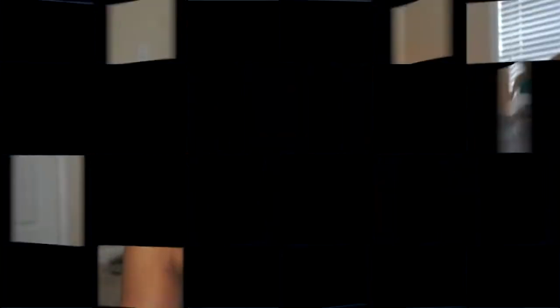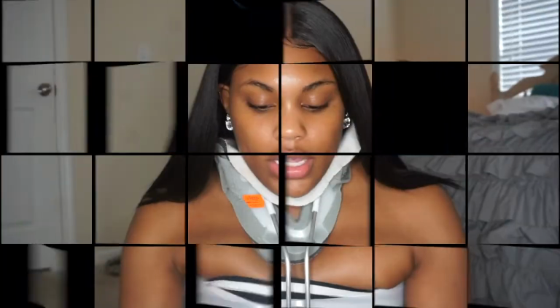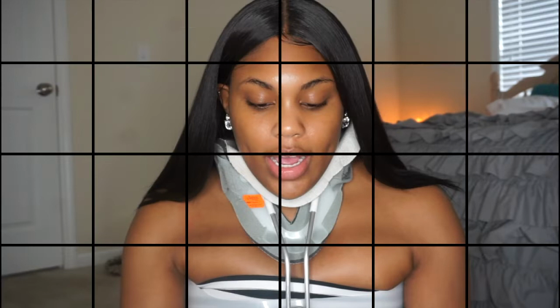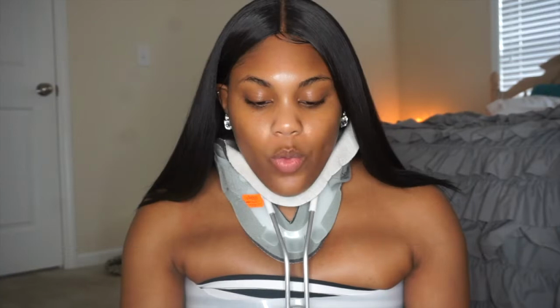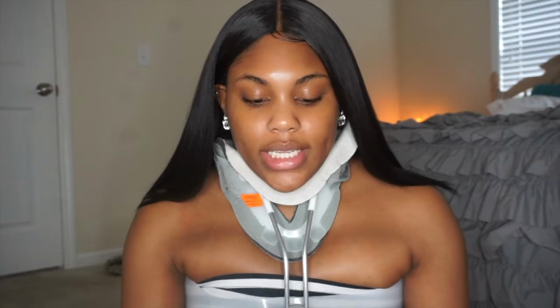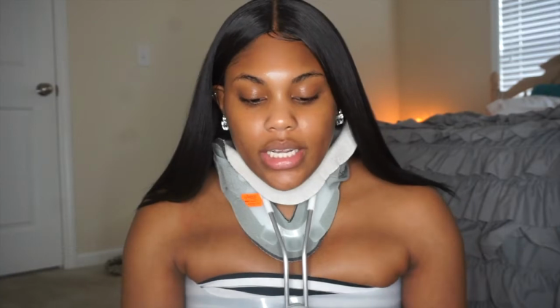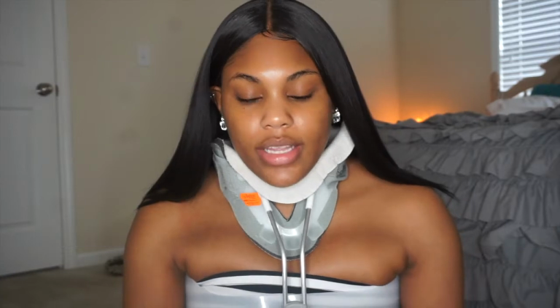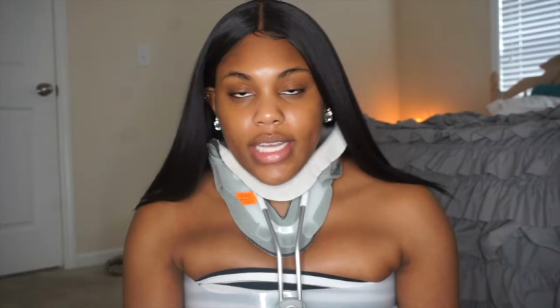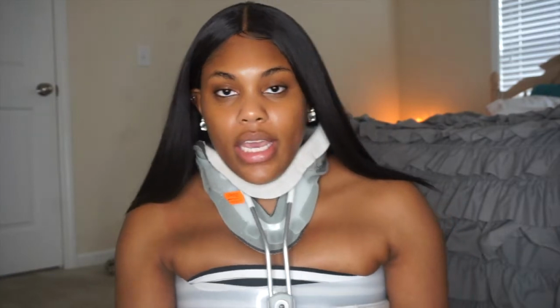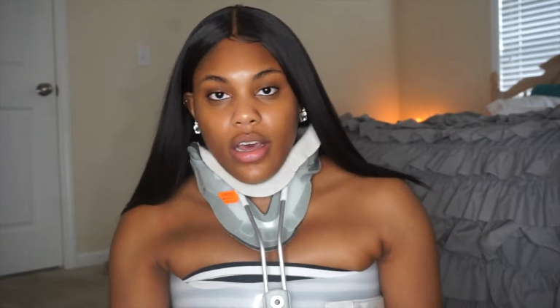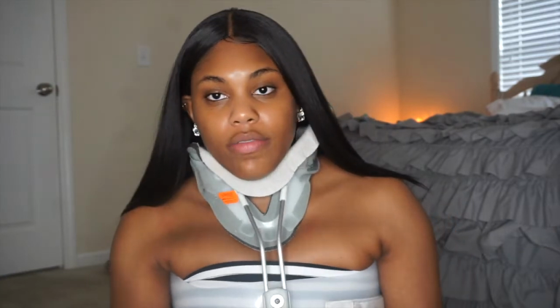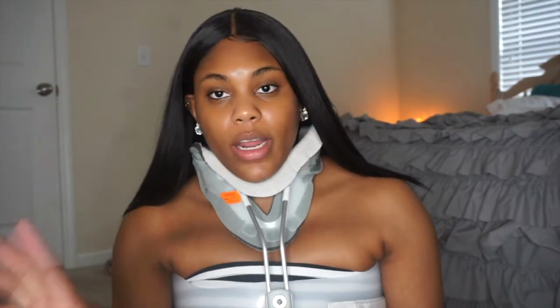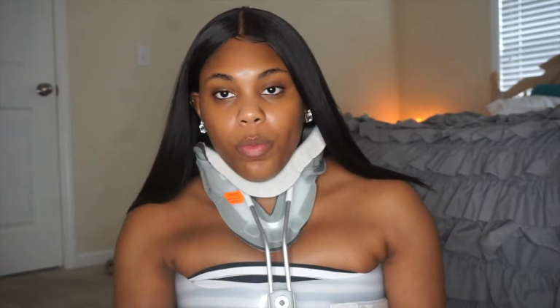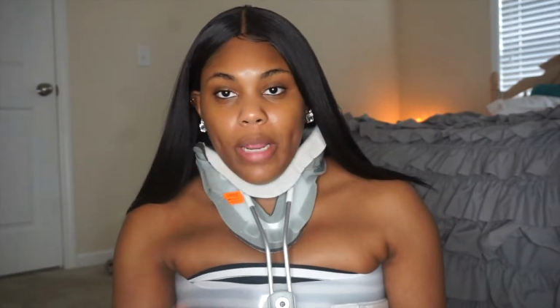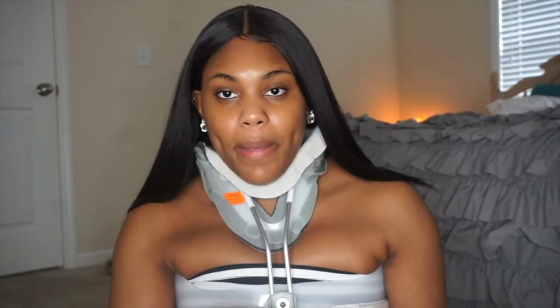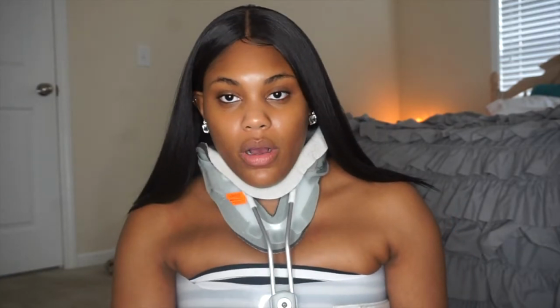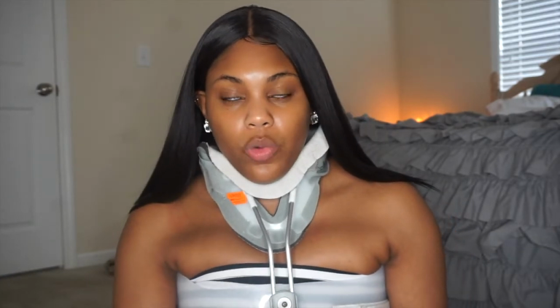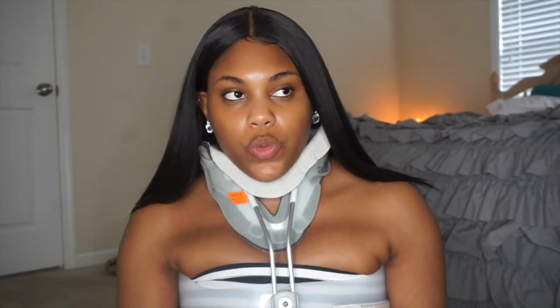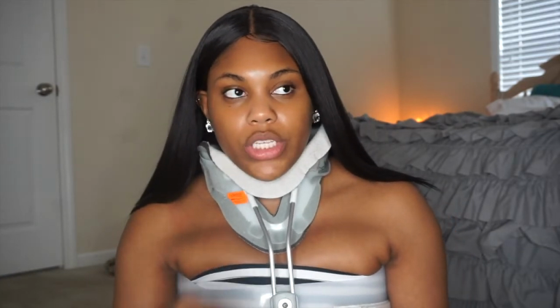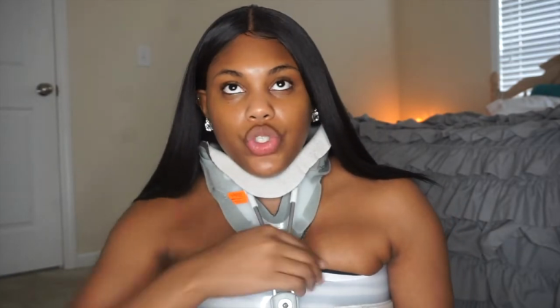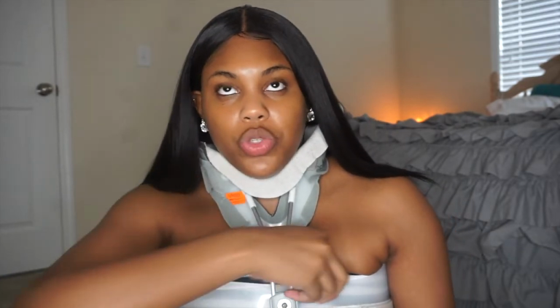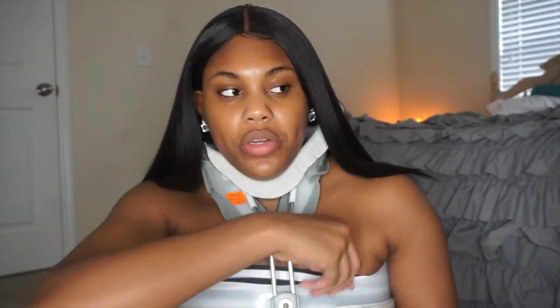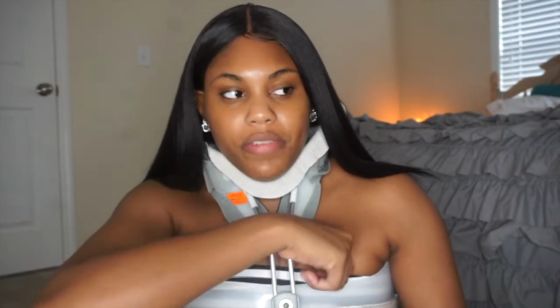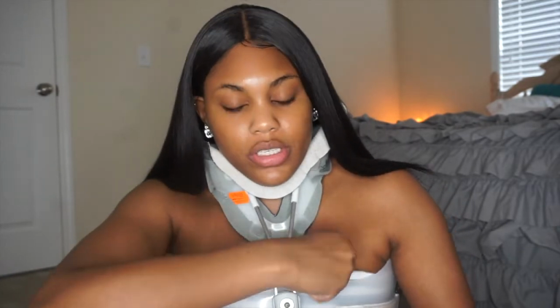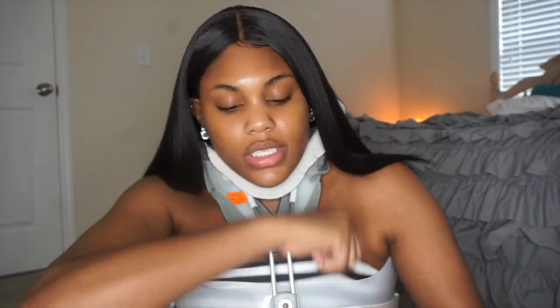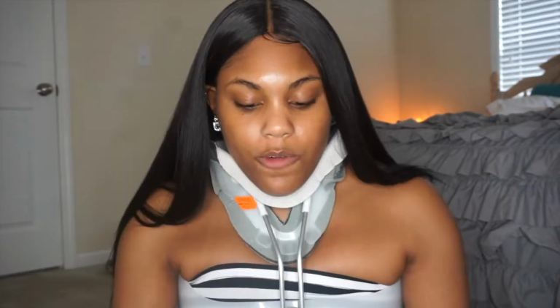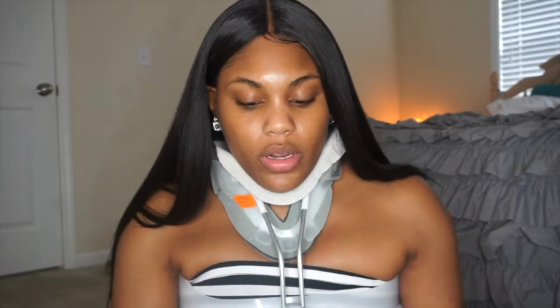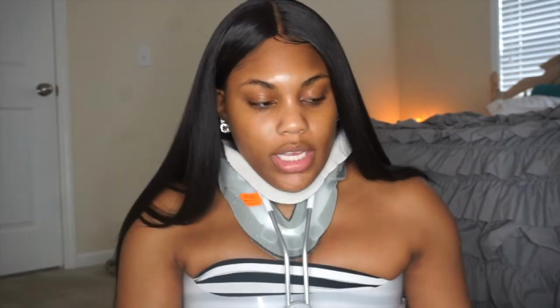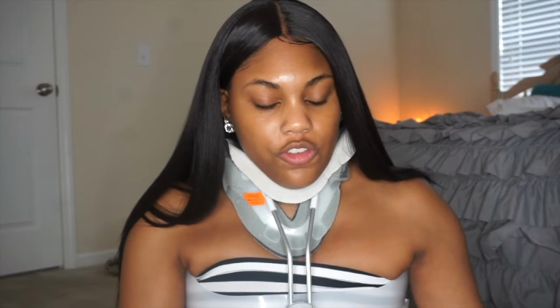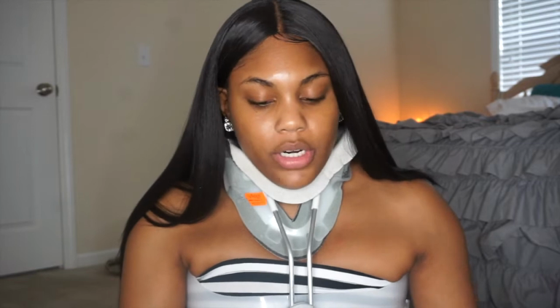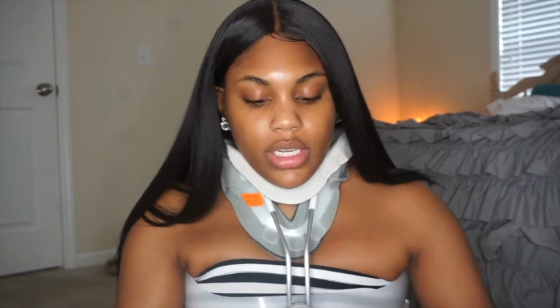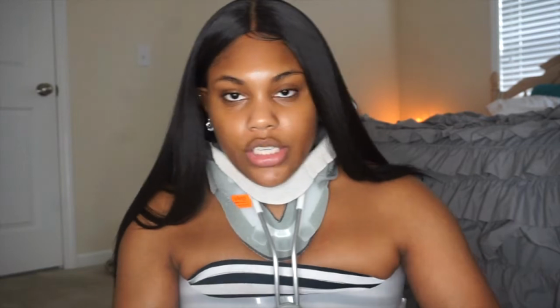I went the day it opened at my mall, which was June the 21st, and picked up four things from her collection.